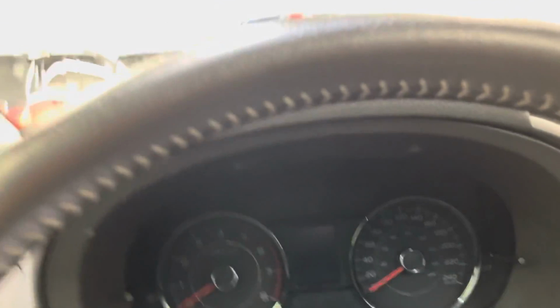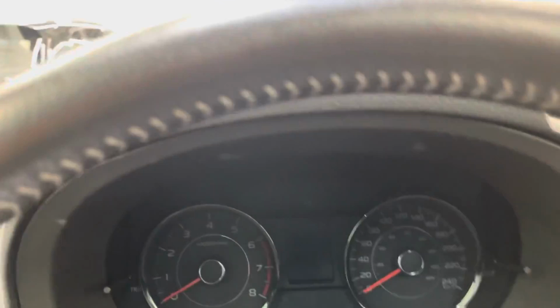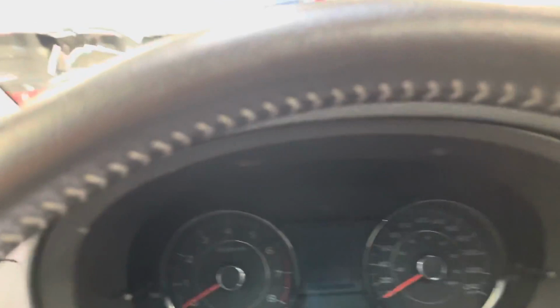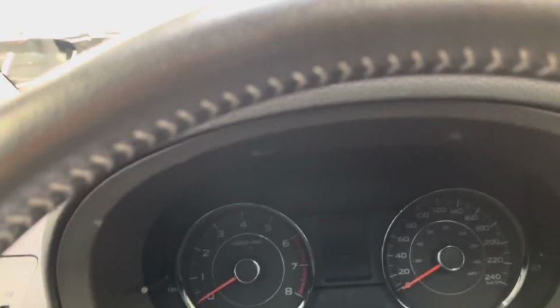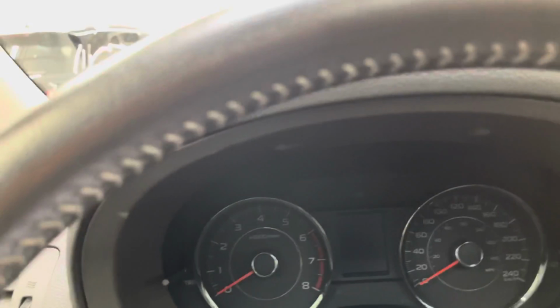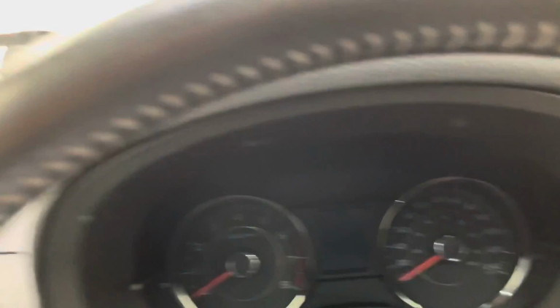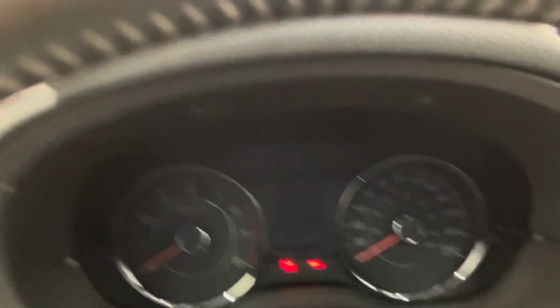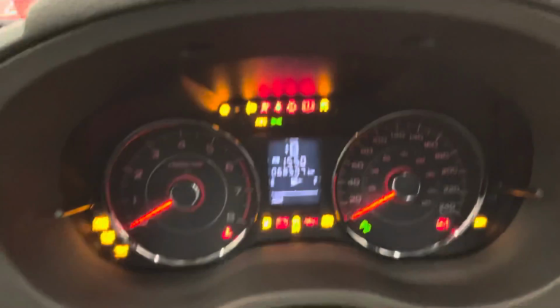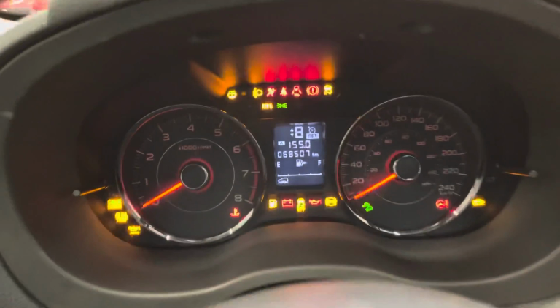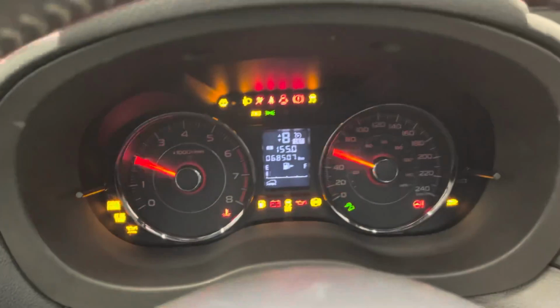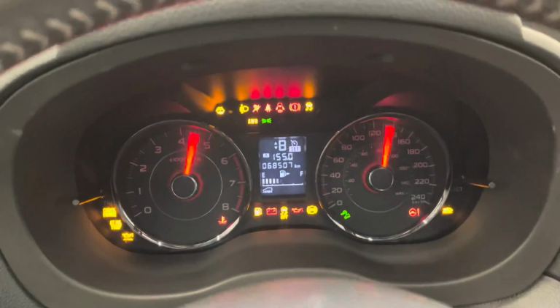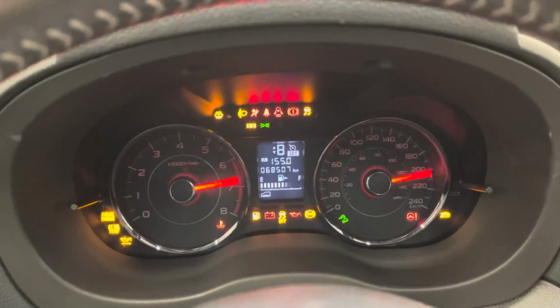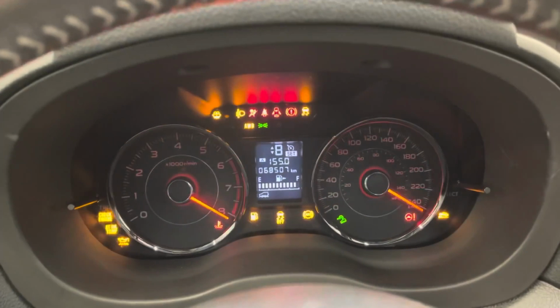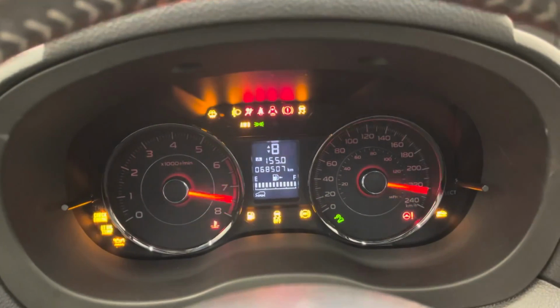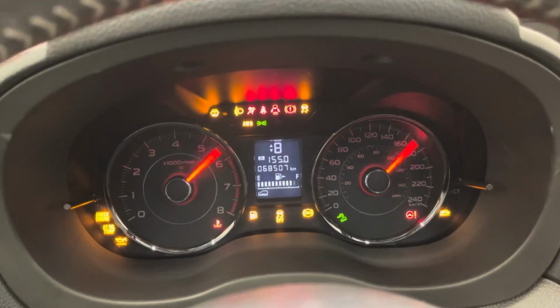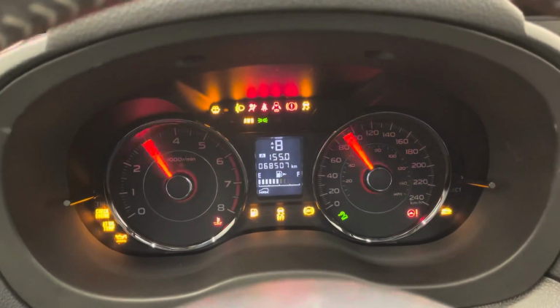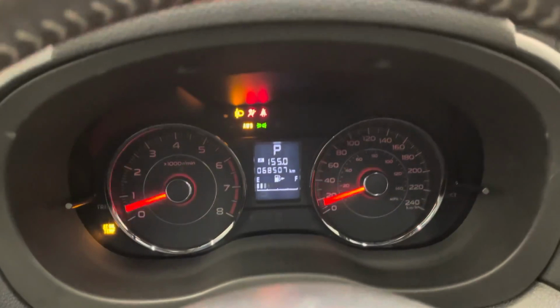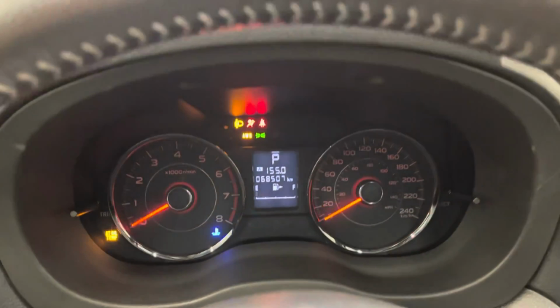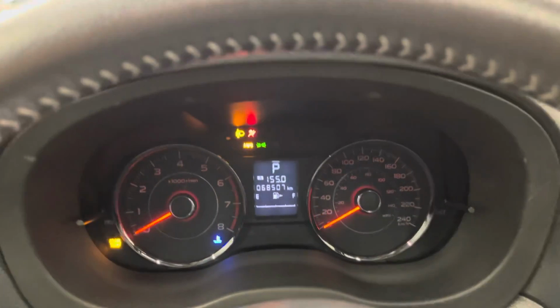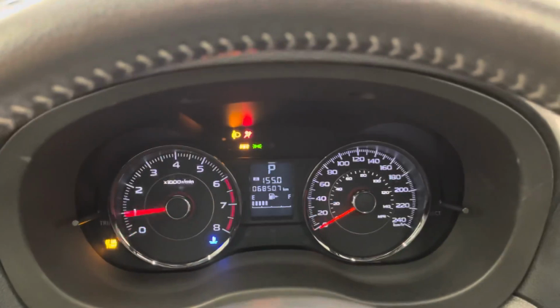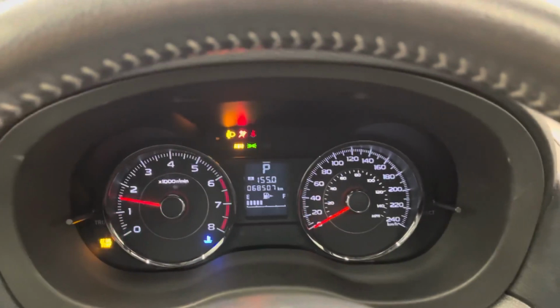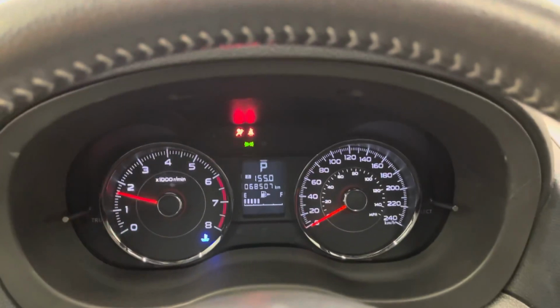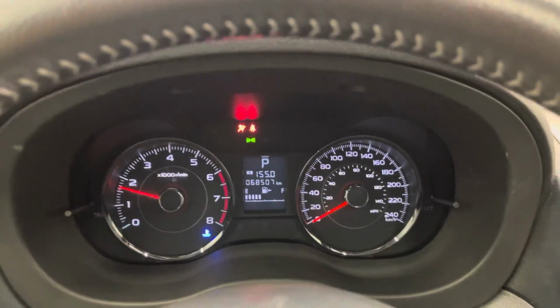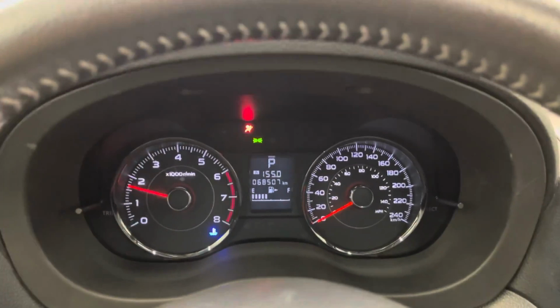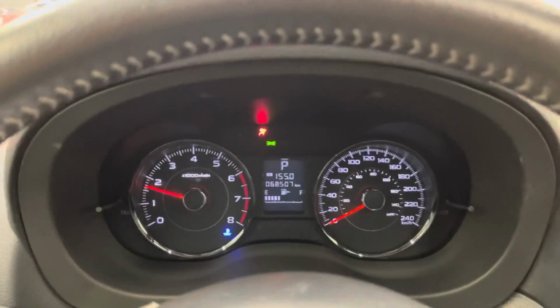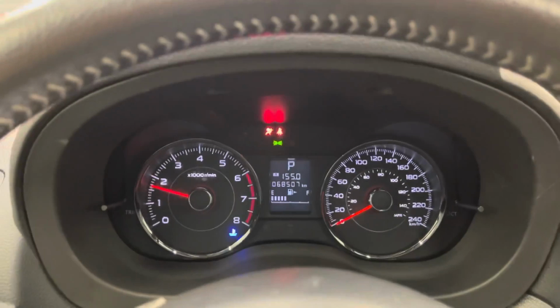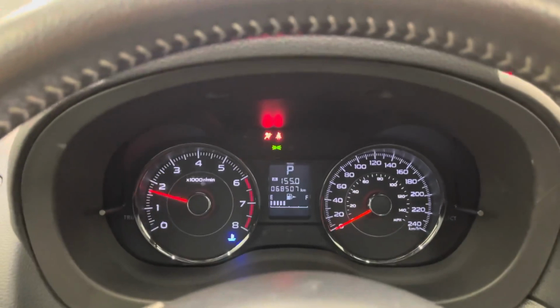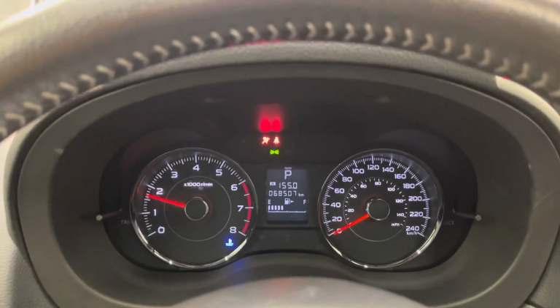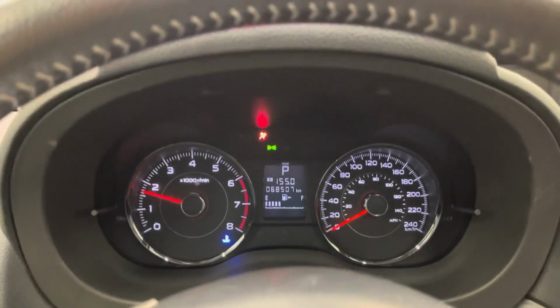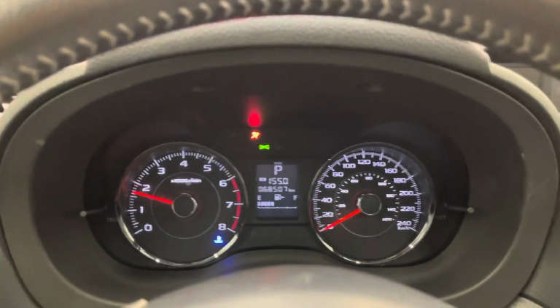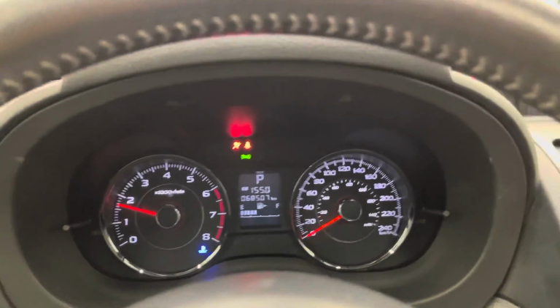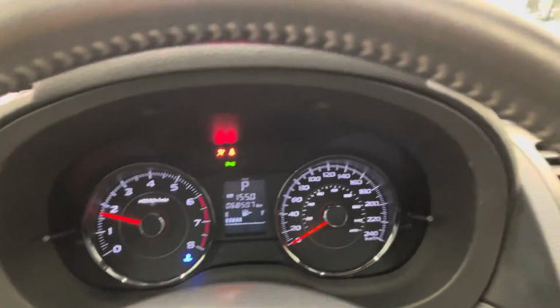Let's do a start-up here. Just over 68,500 kilometers on the dash.